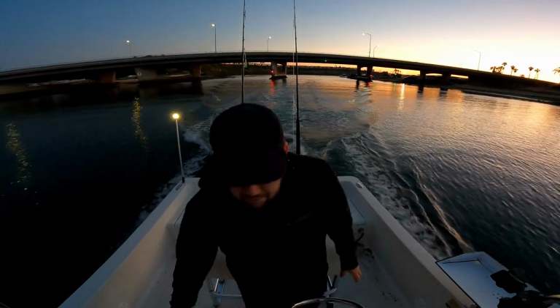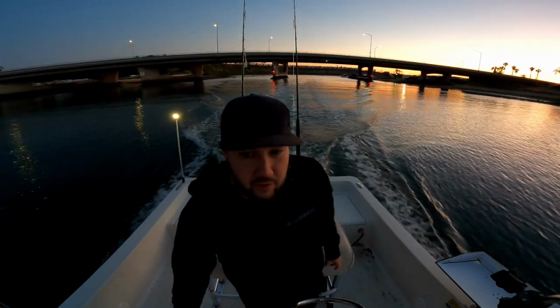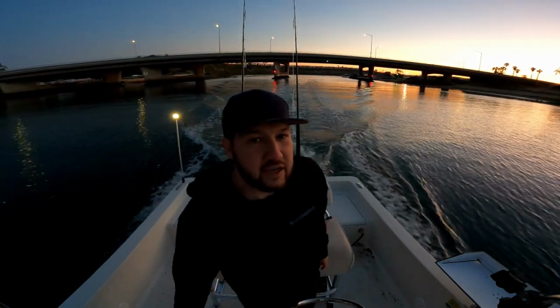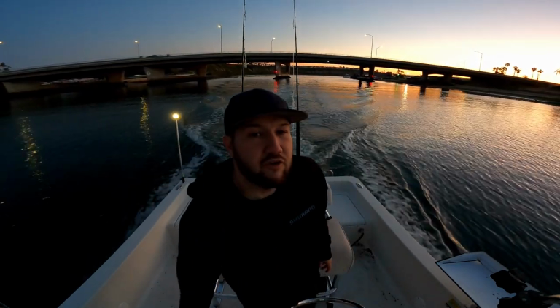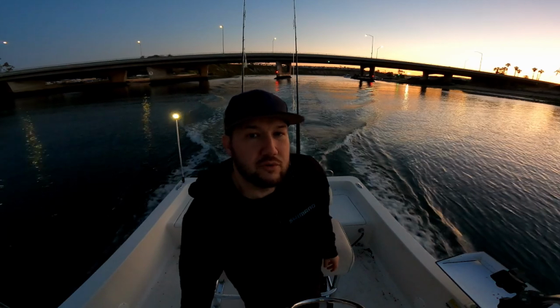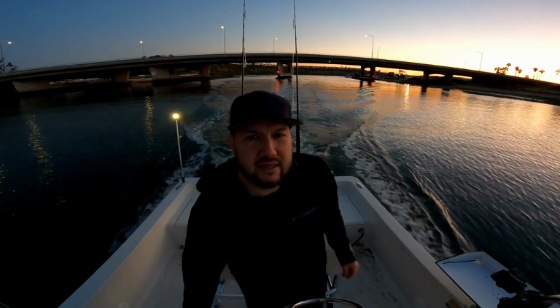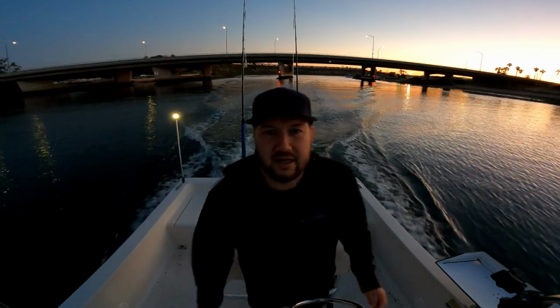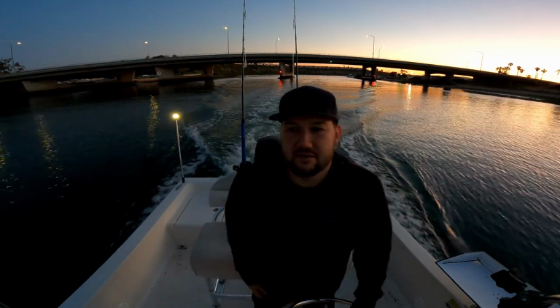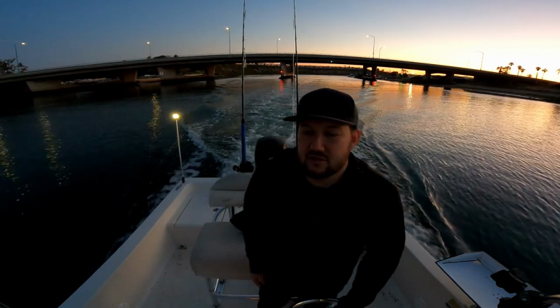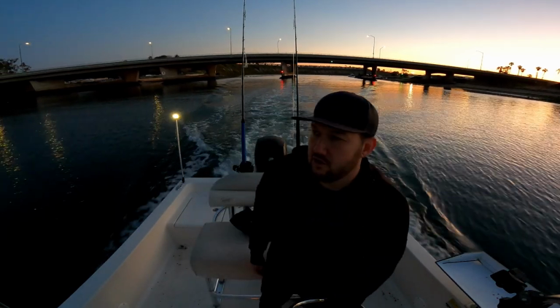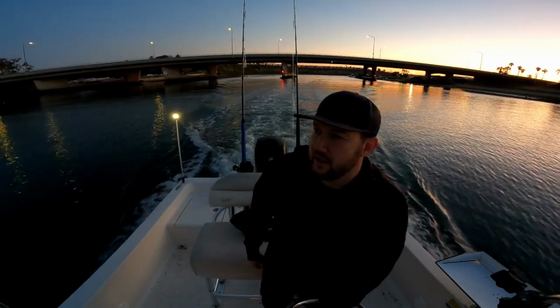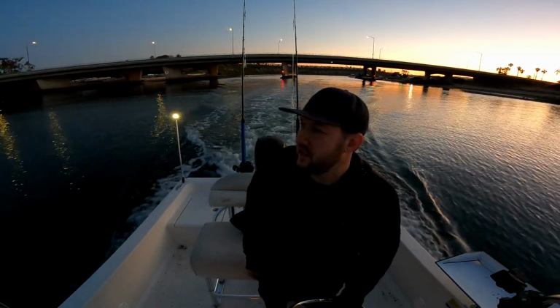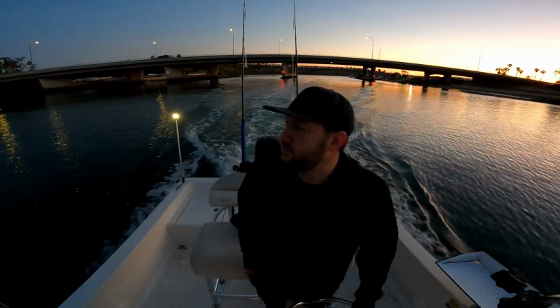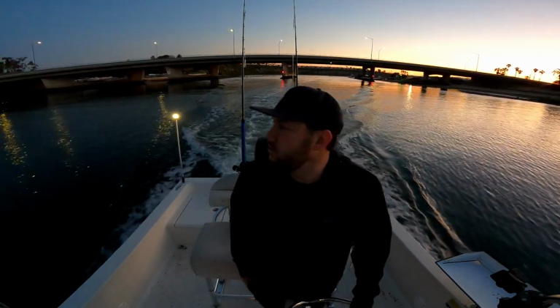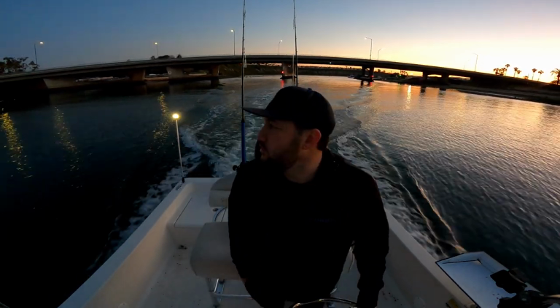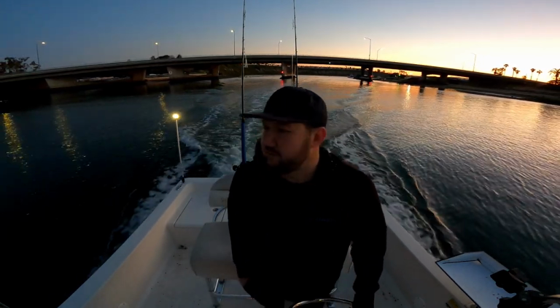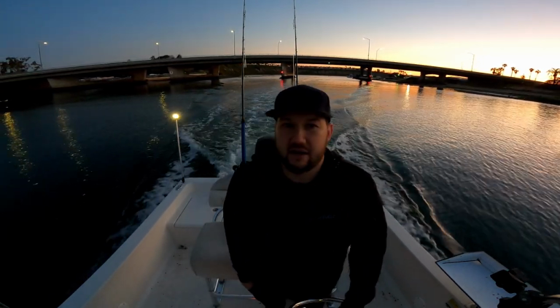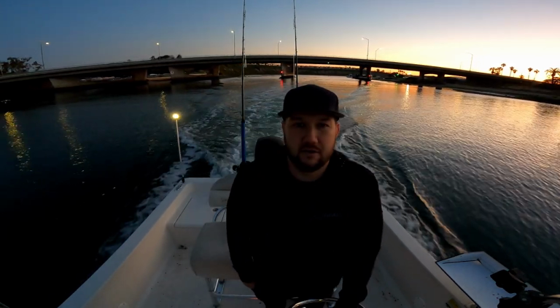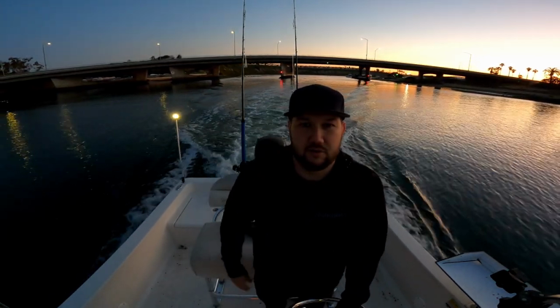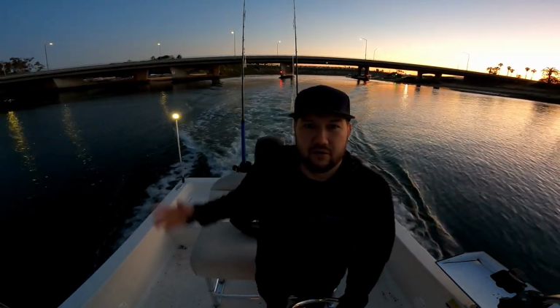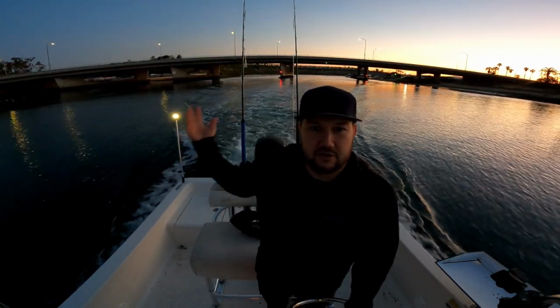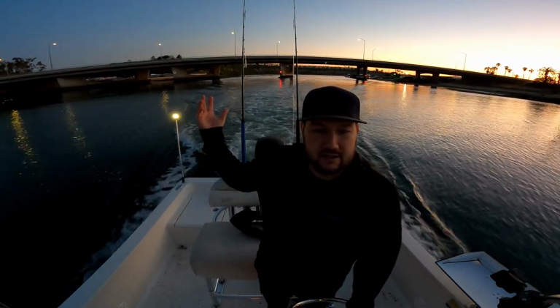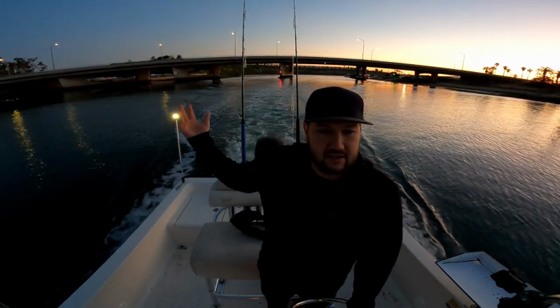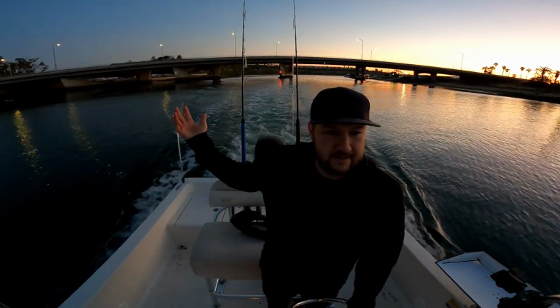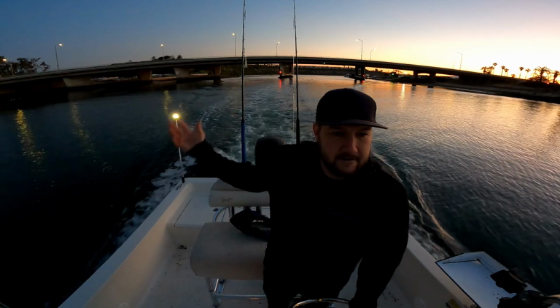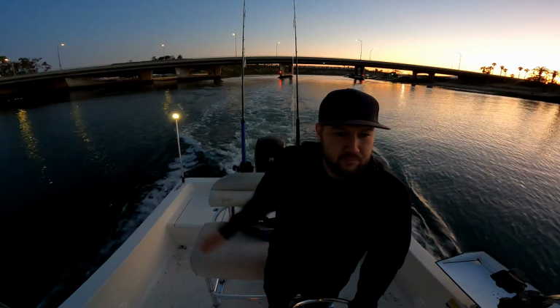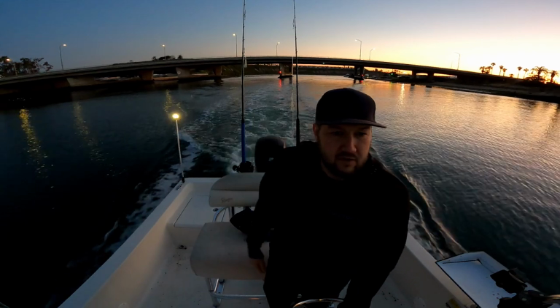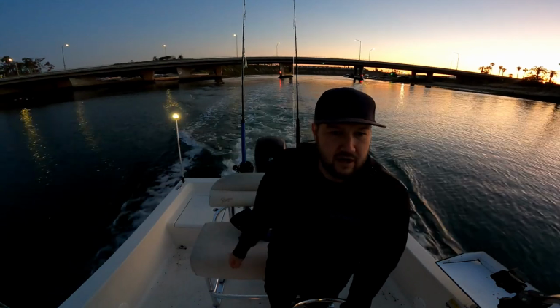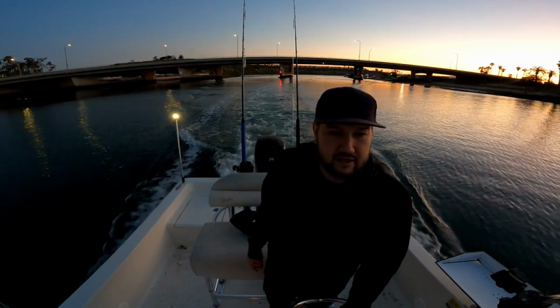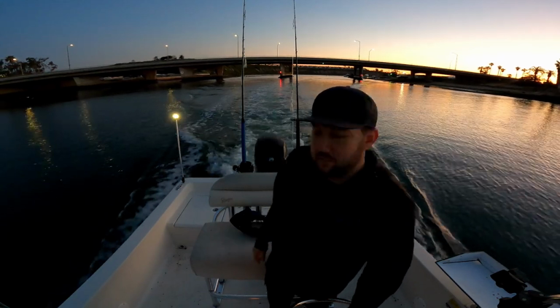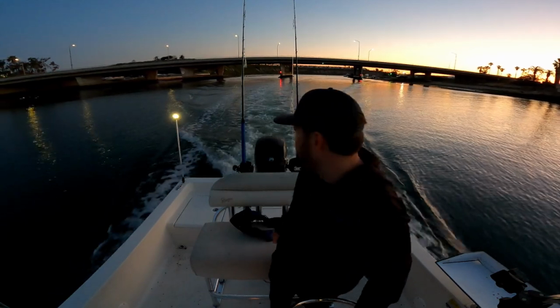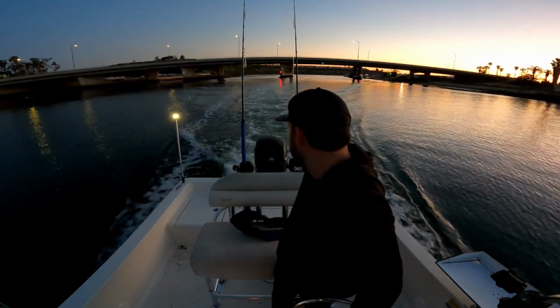It was a full moon last night, so it is absolutely flat calm and beautiful, as you guys can see. Could not ask for a better day on the water.